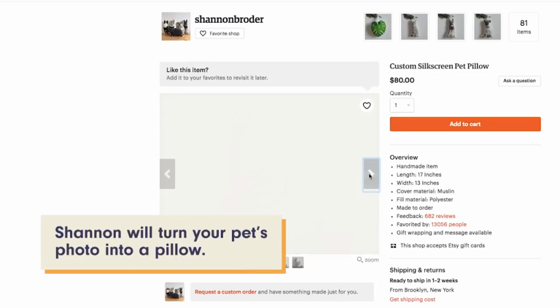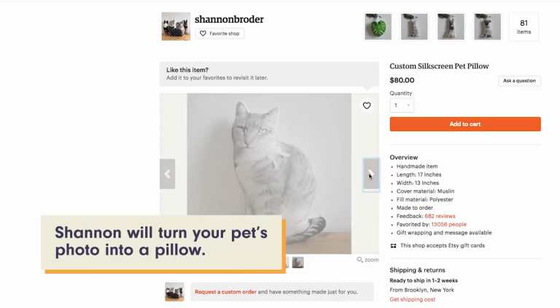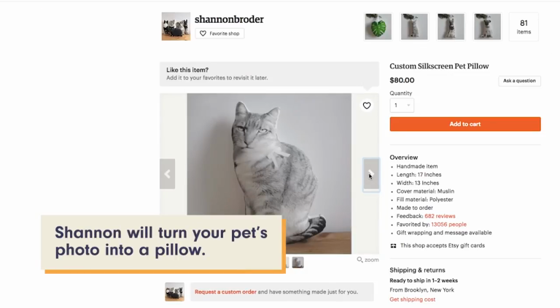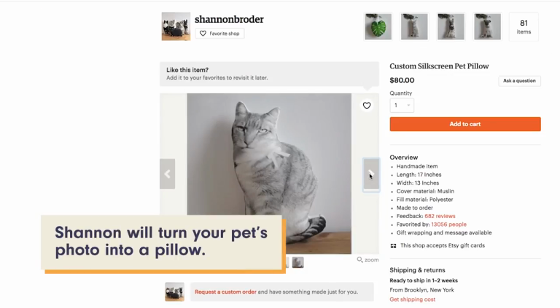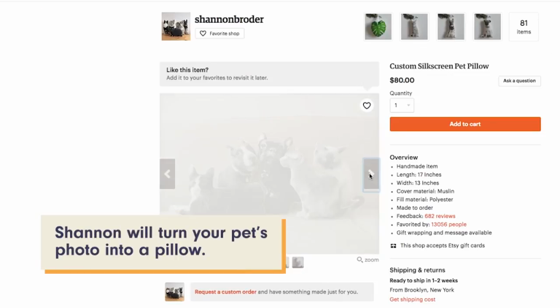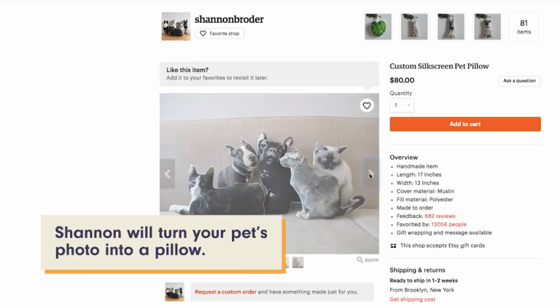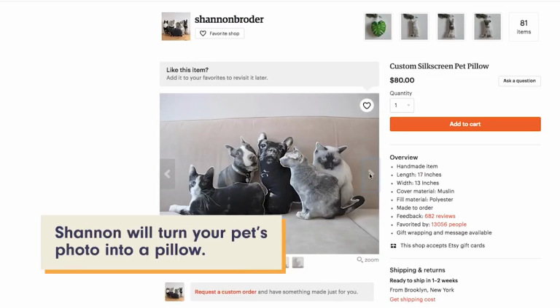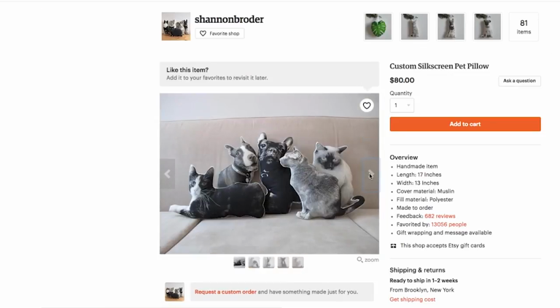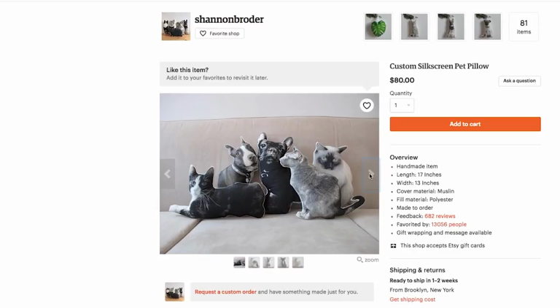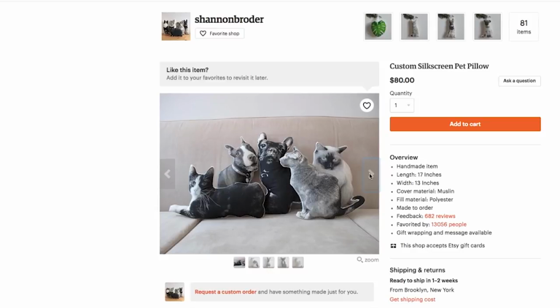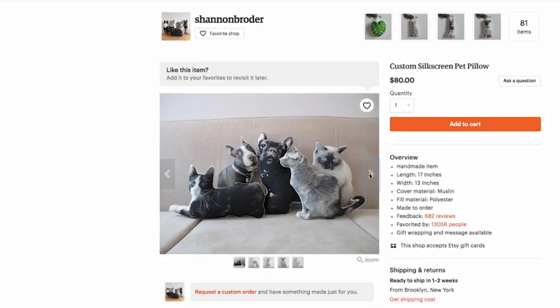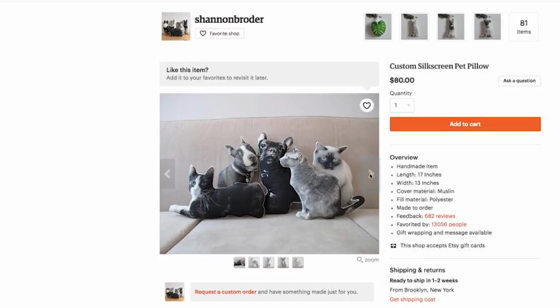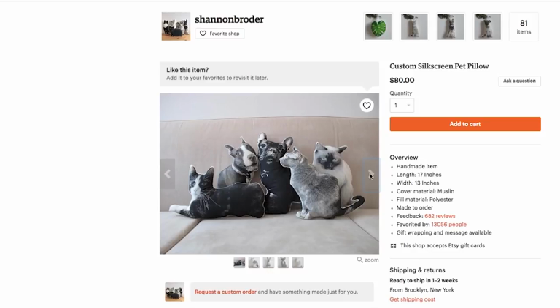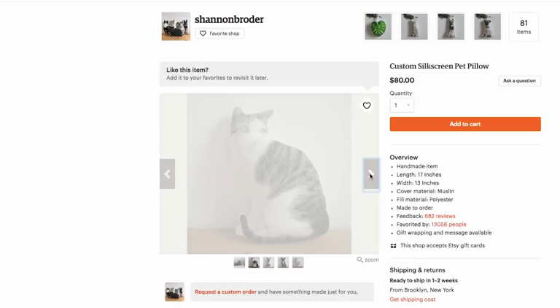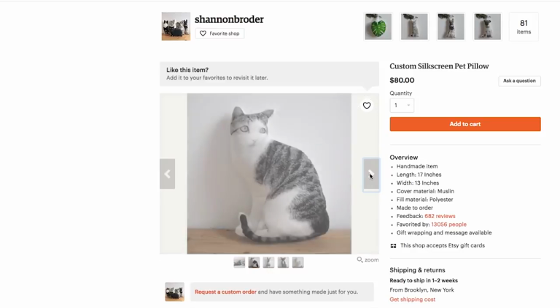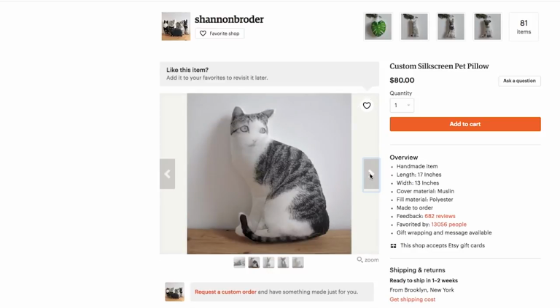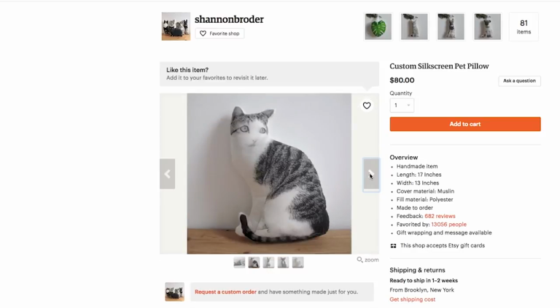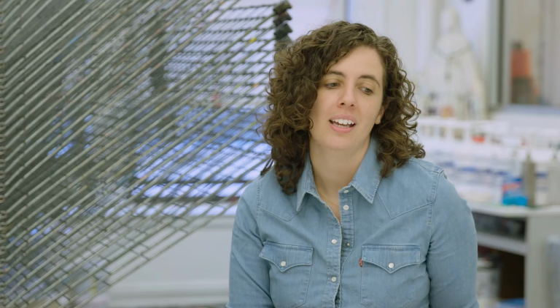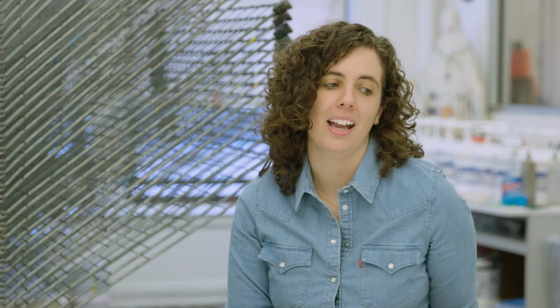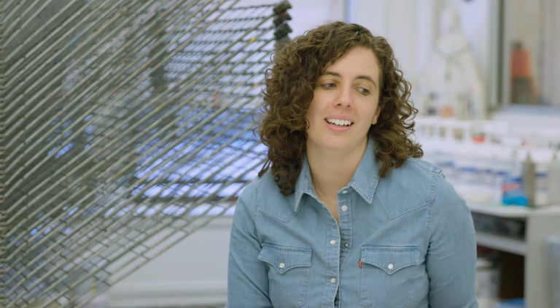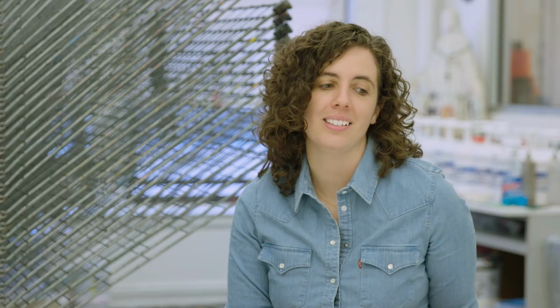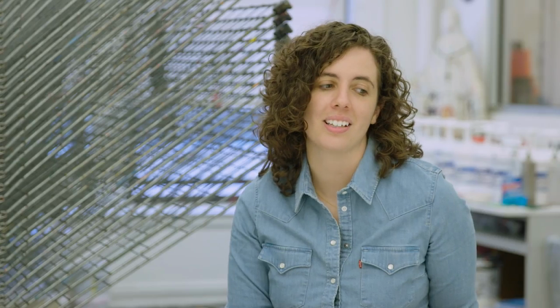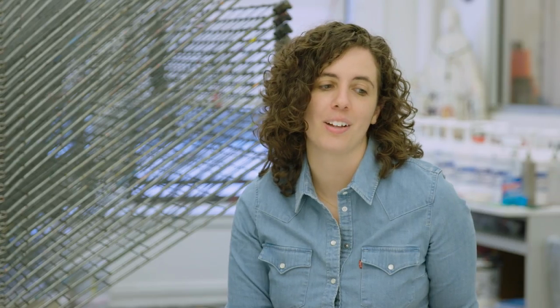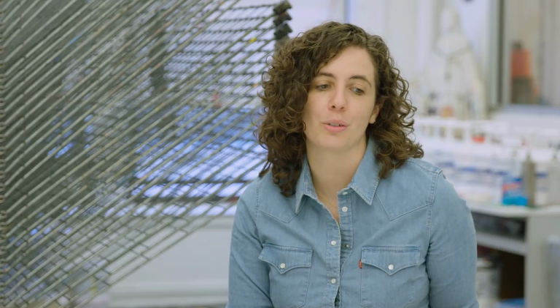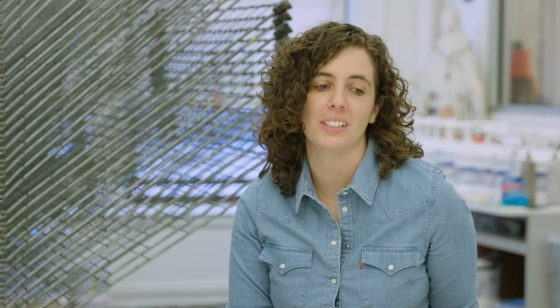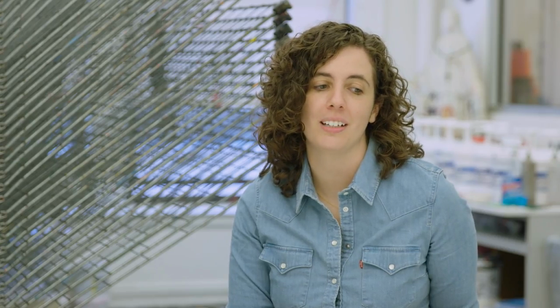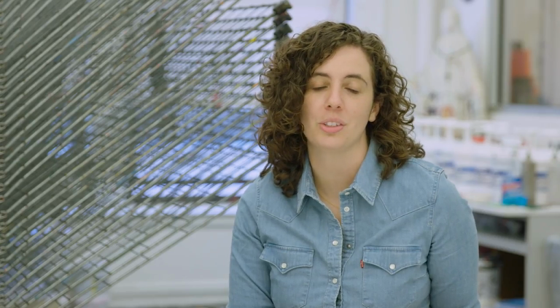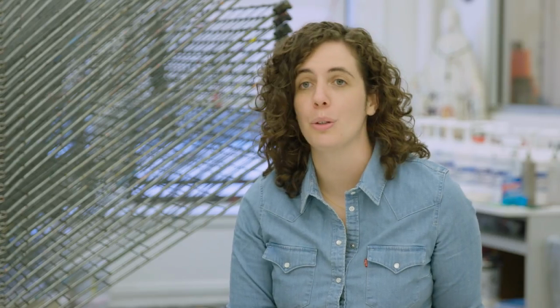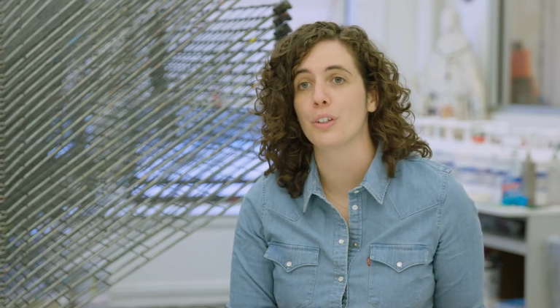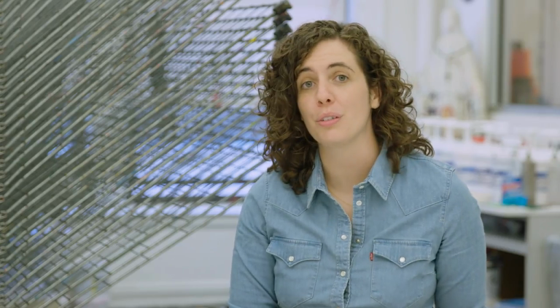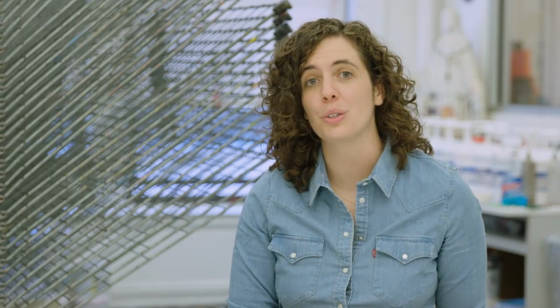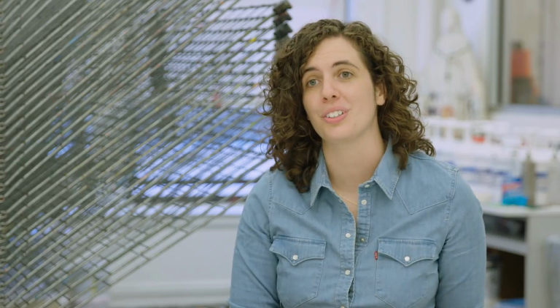I sell online on Etsy, as well as my own website. And I also retail to over 100 stores.